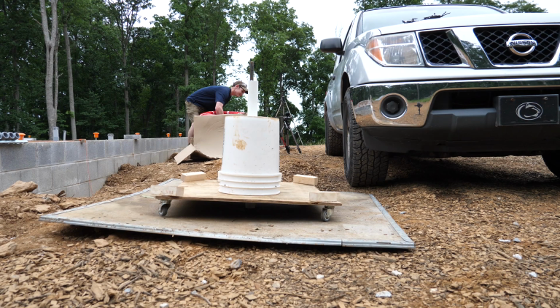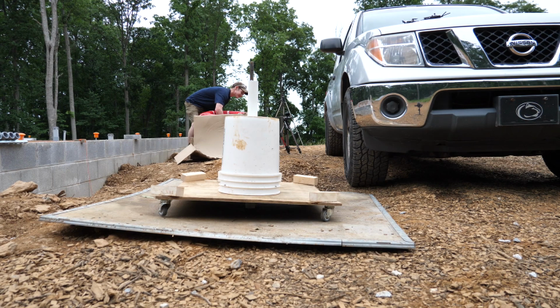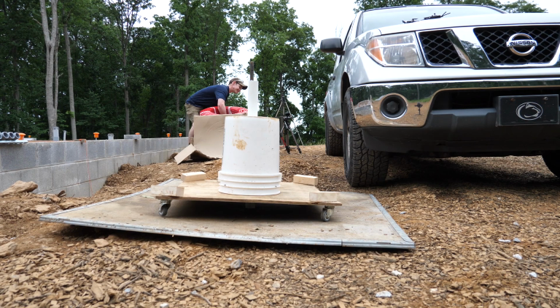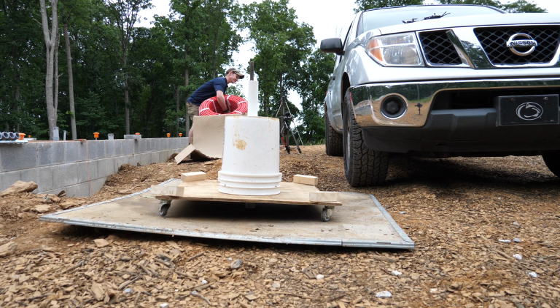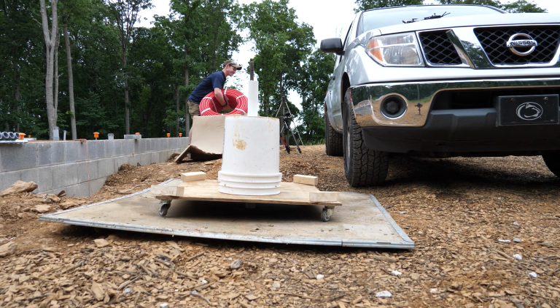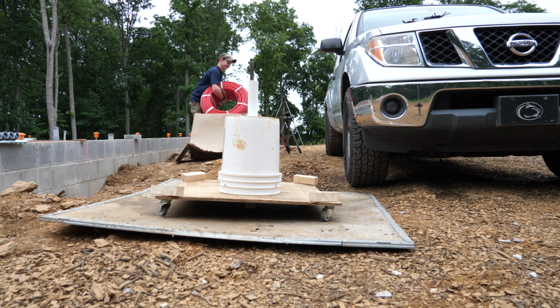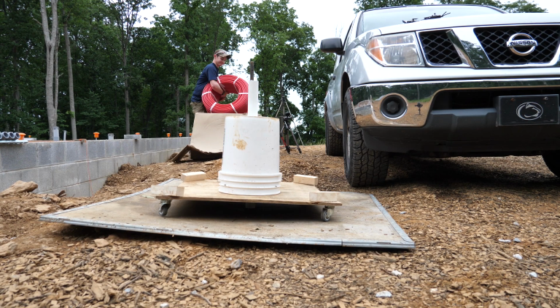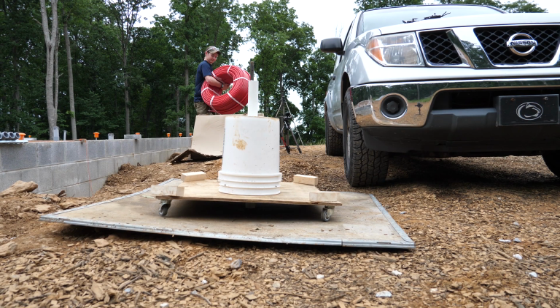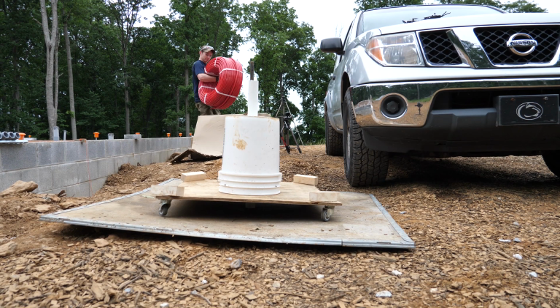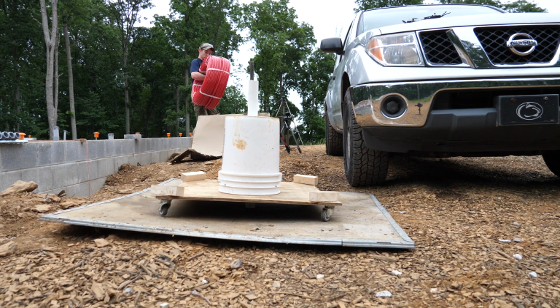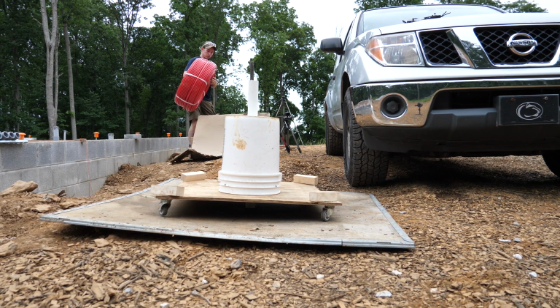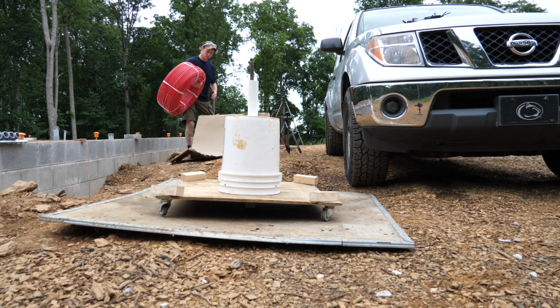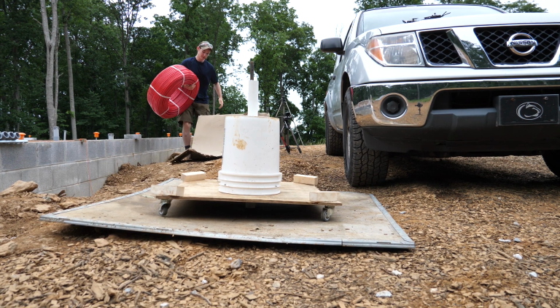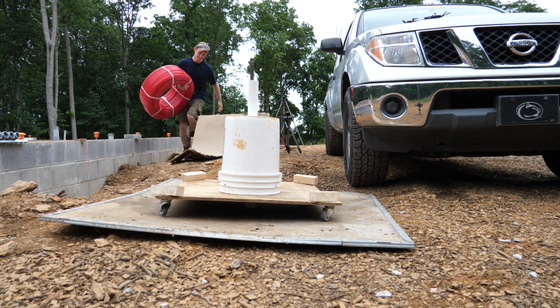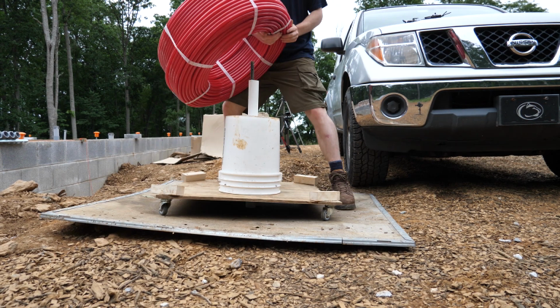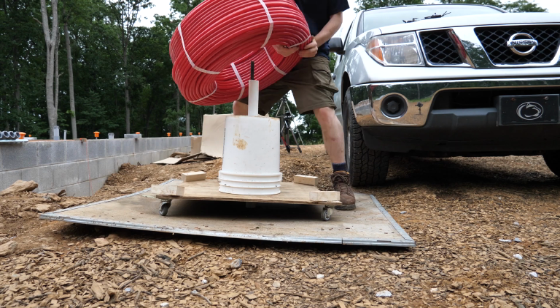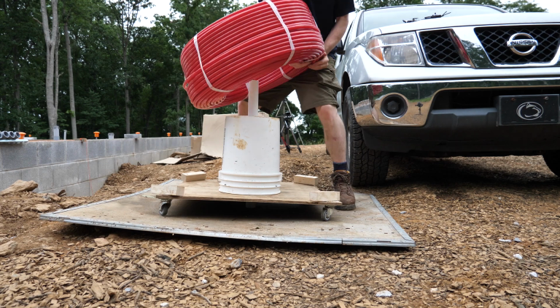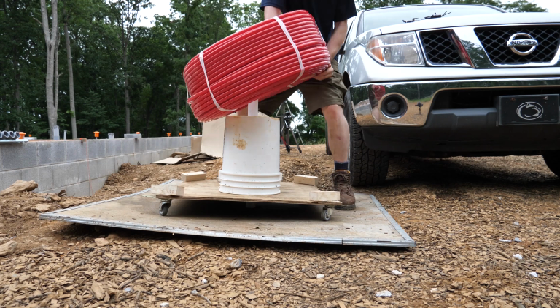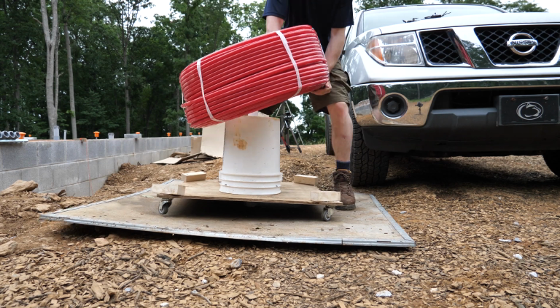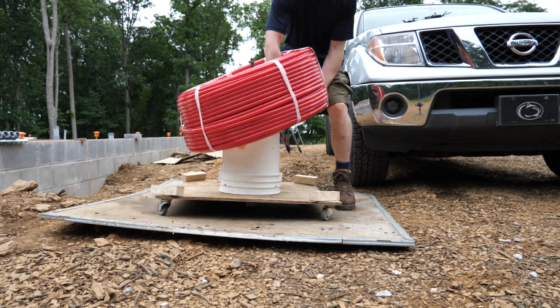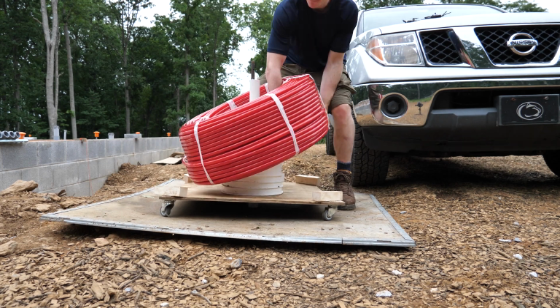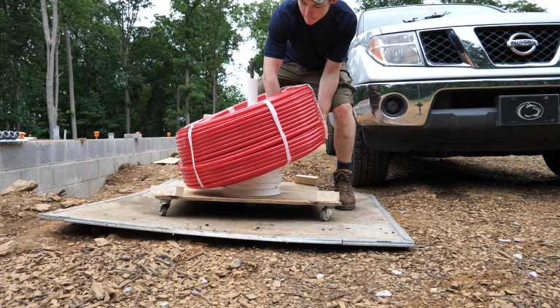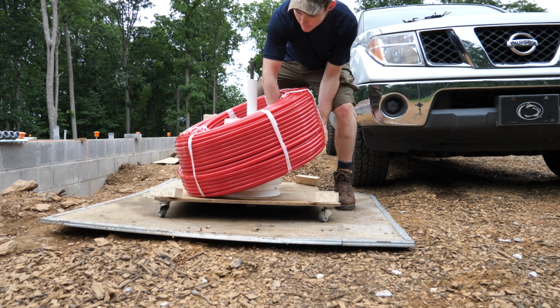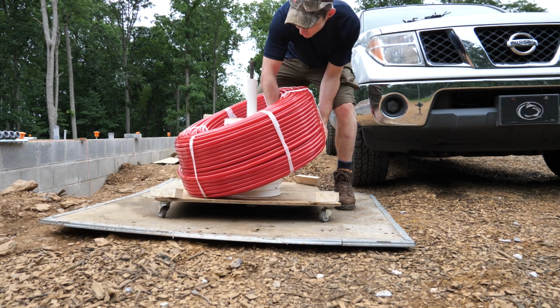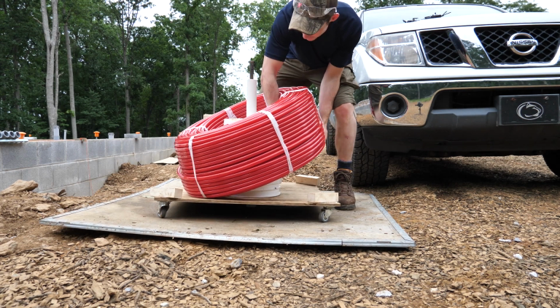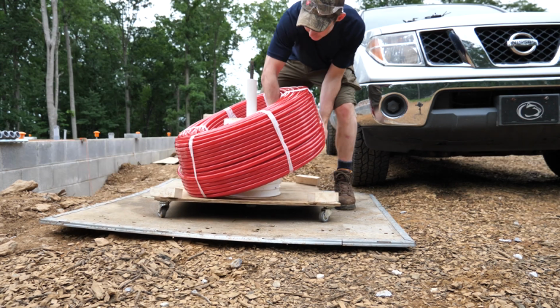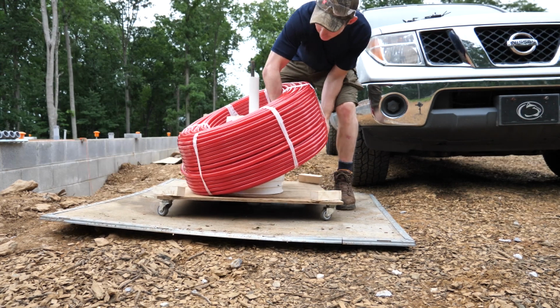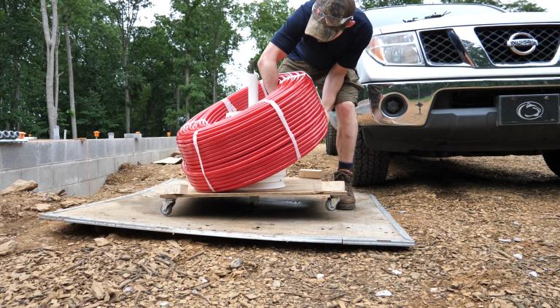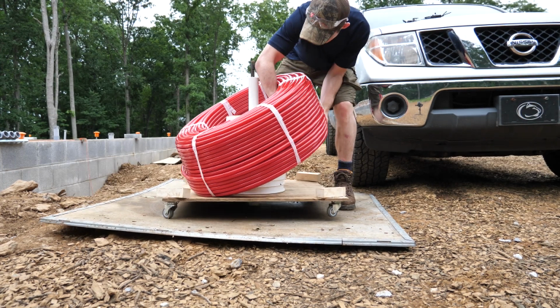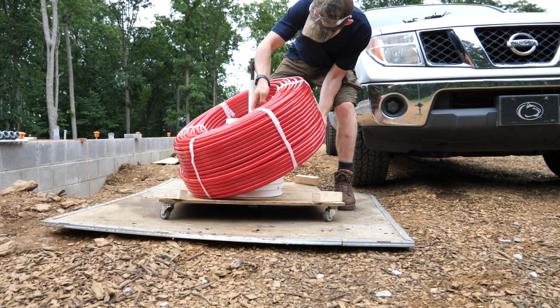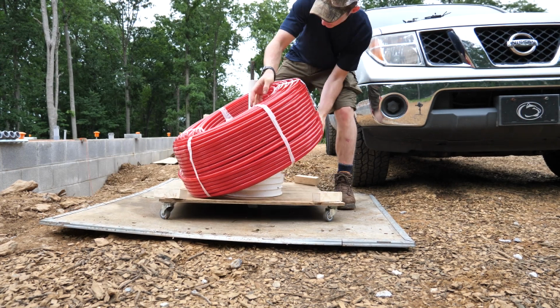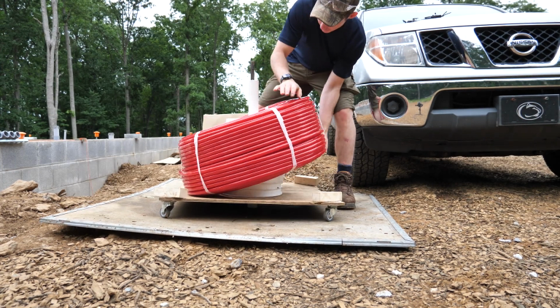This is PEX A tubing with oxygen barrier. It's much more flexible than PEX B, and I think it's the best choice for this application.